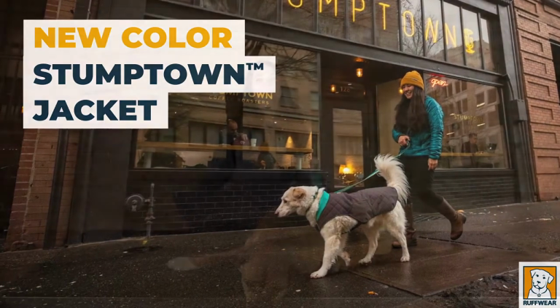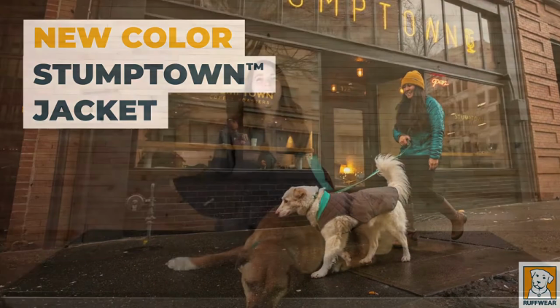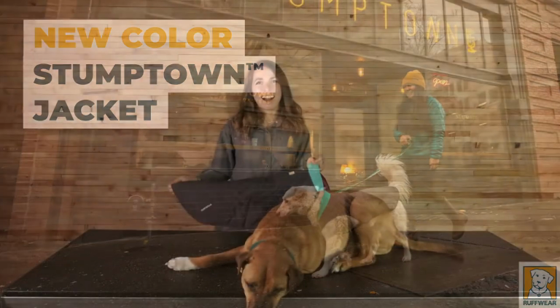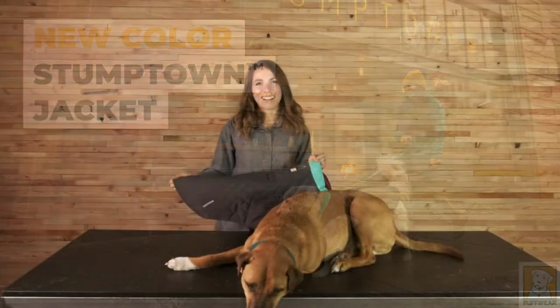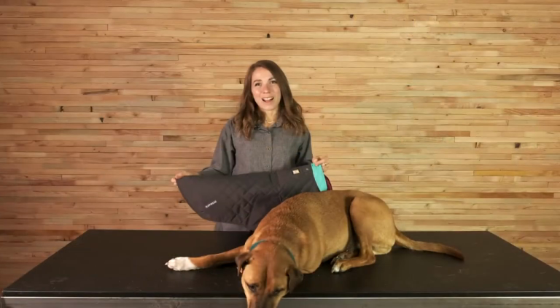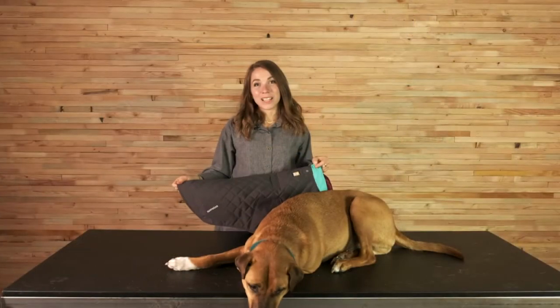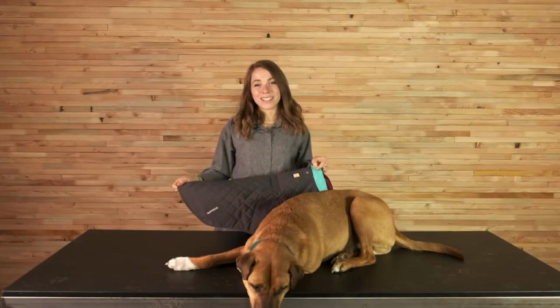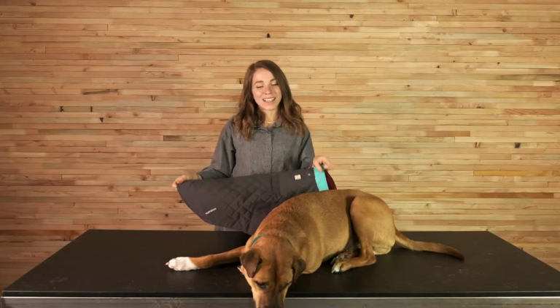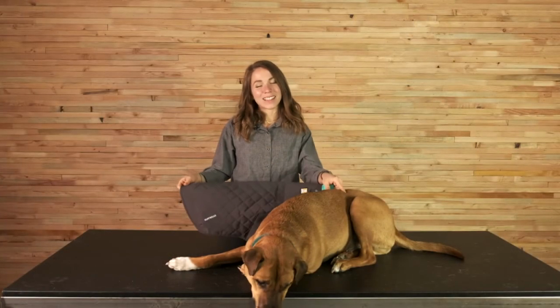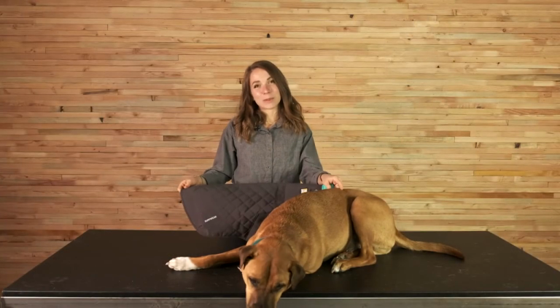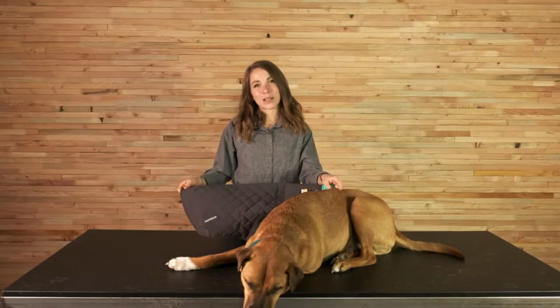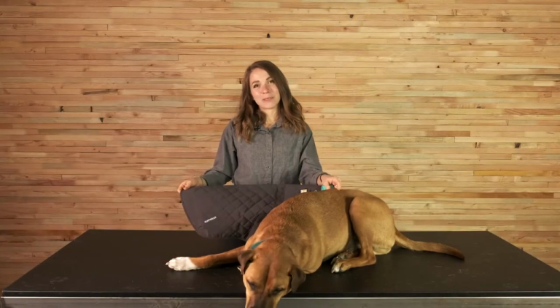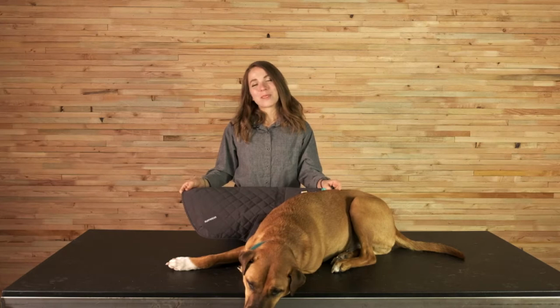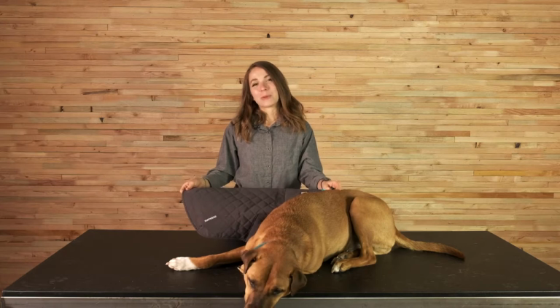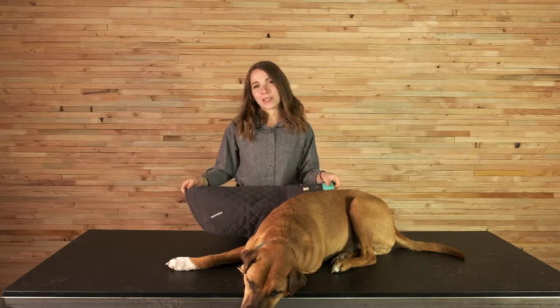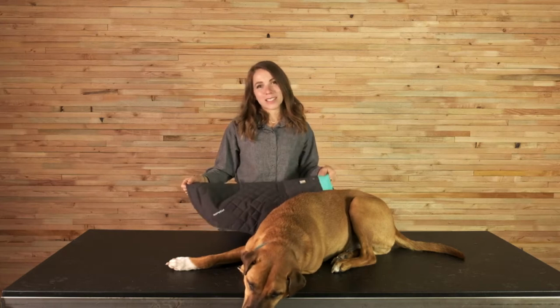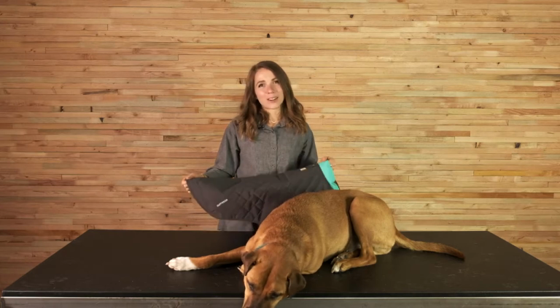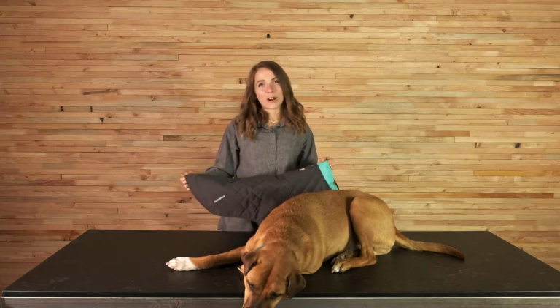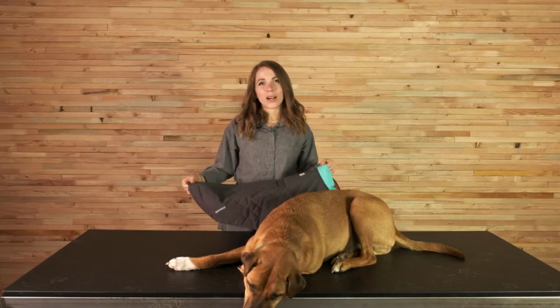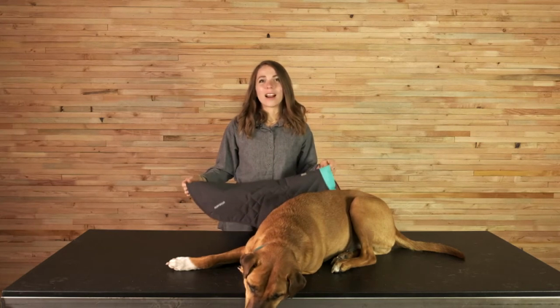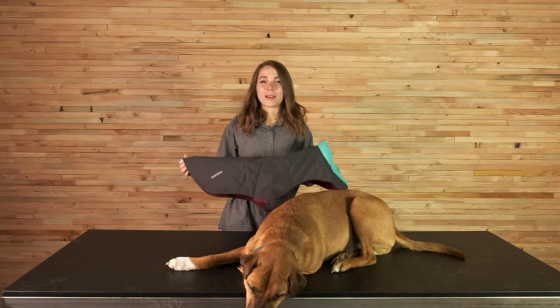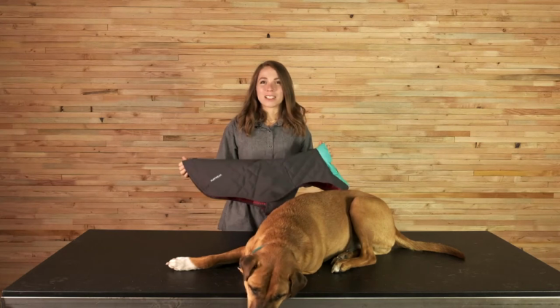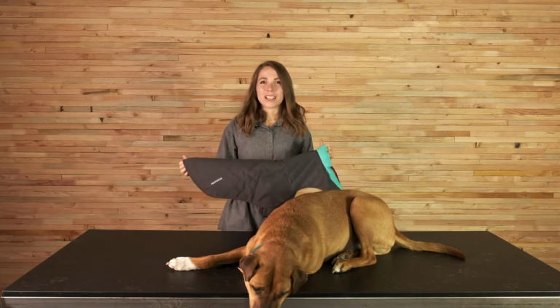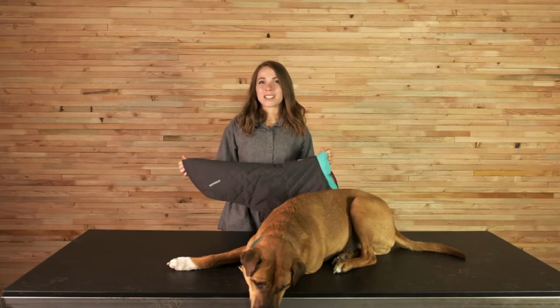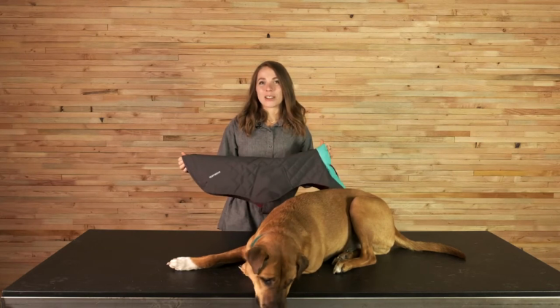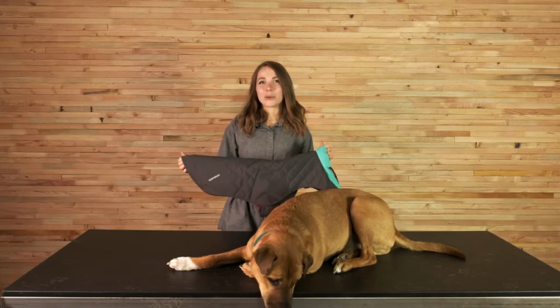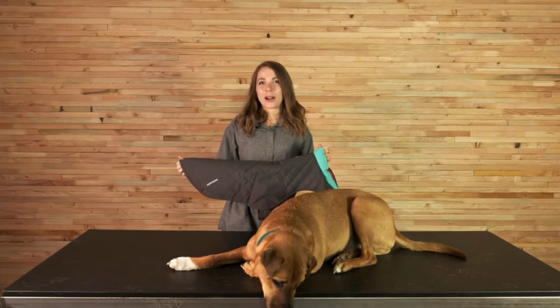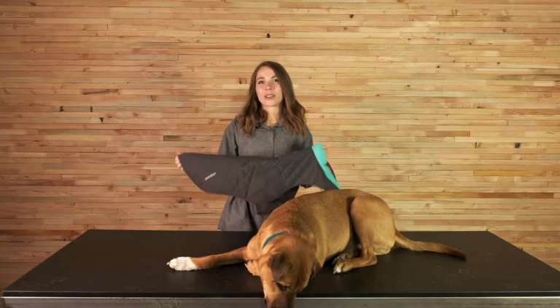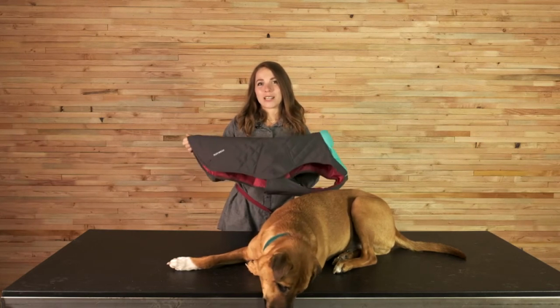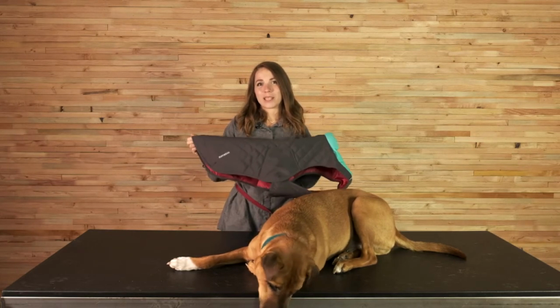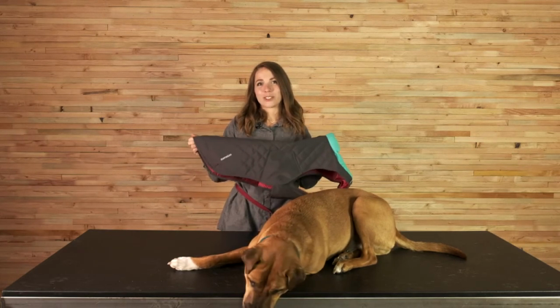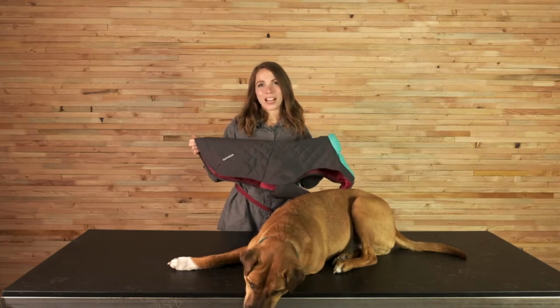Hi, I'm Liz and this is Bernie. I'm a product designer at Ruffwear and I'm here today to tell you about the Stumptown jacket.